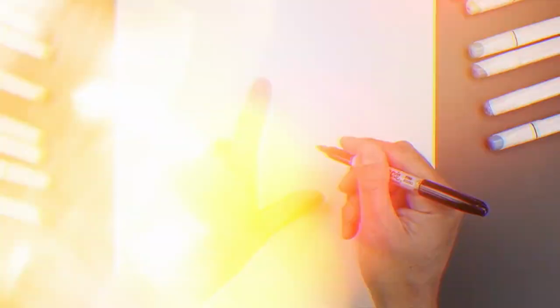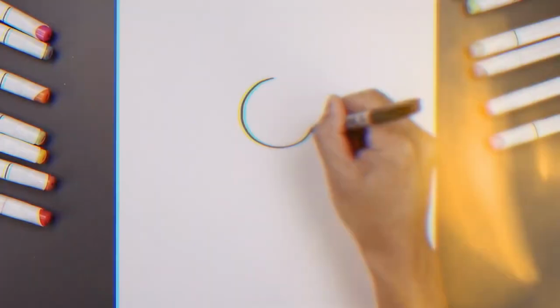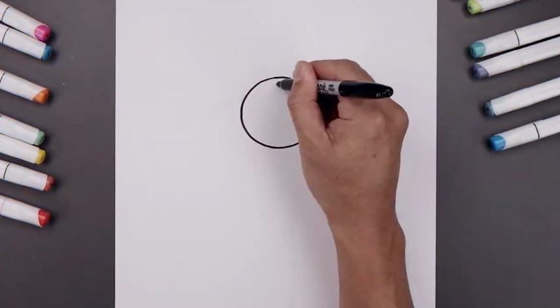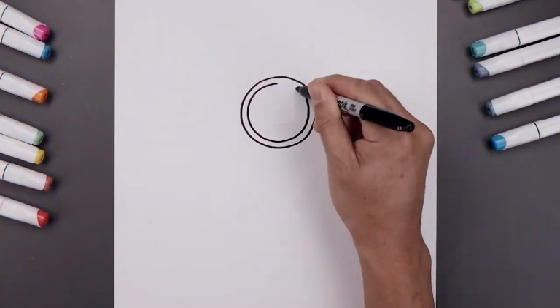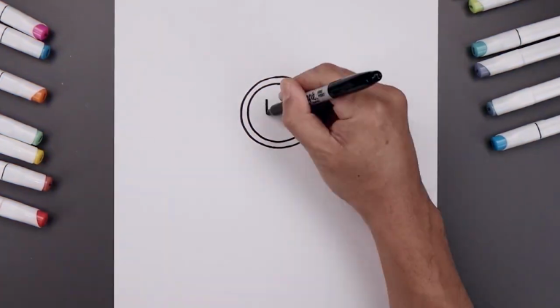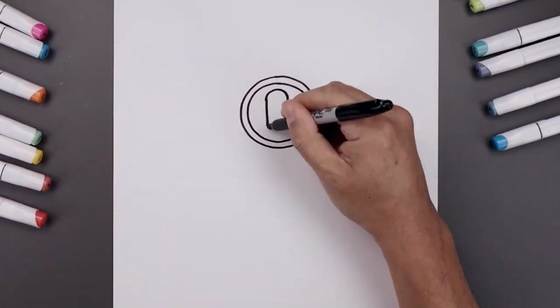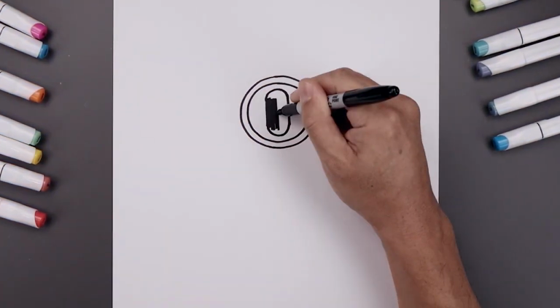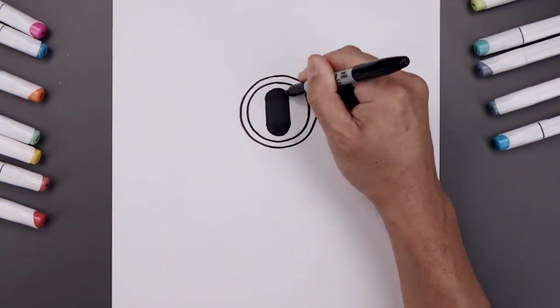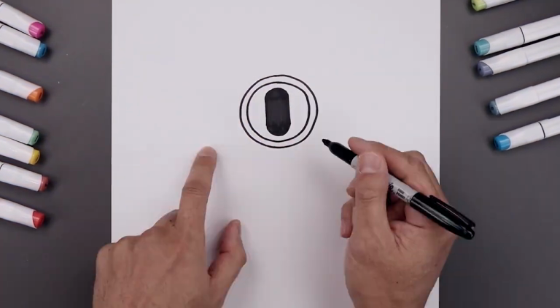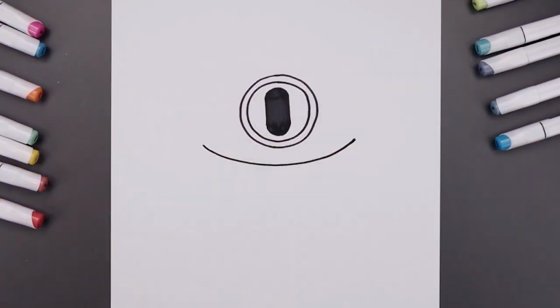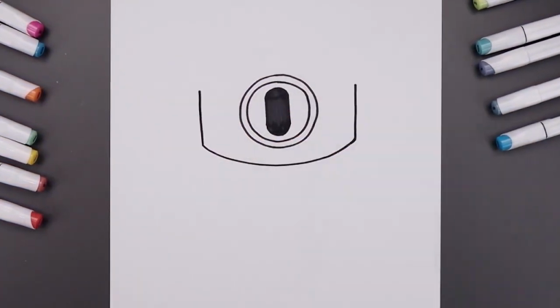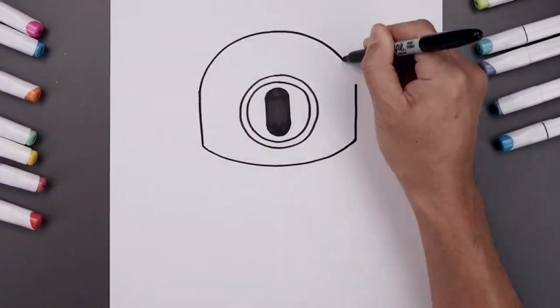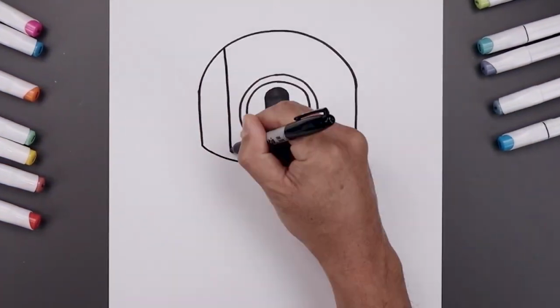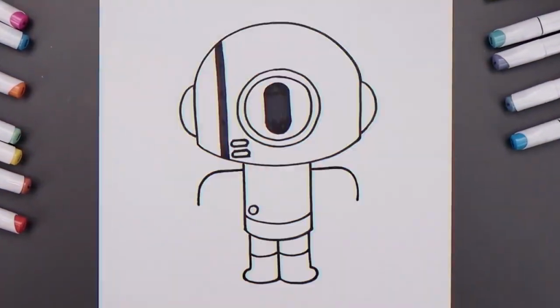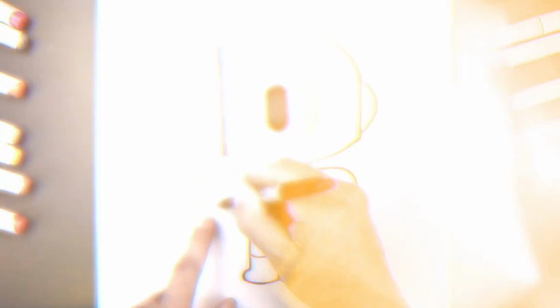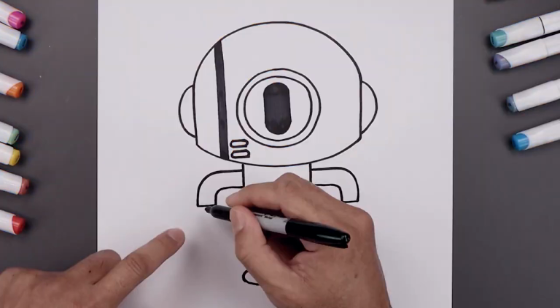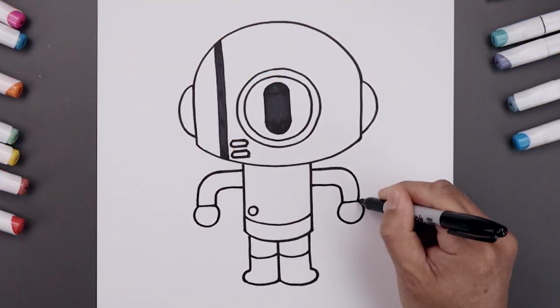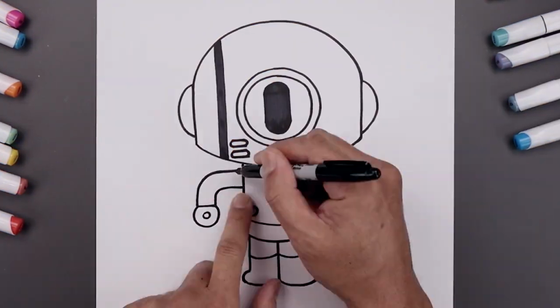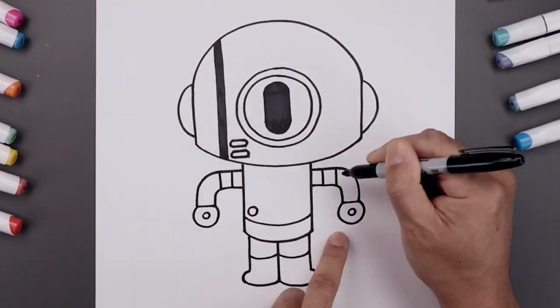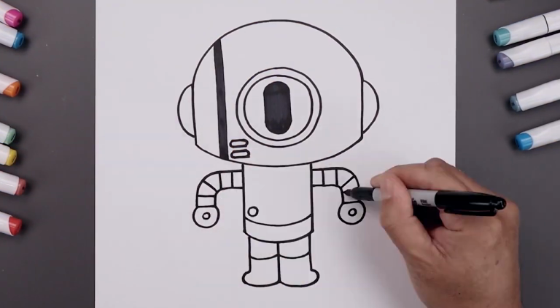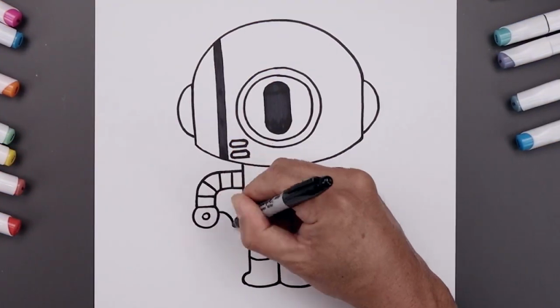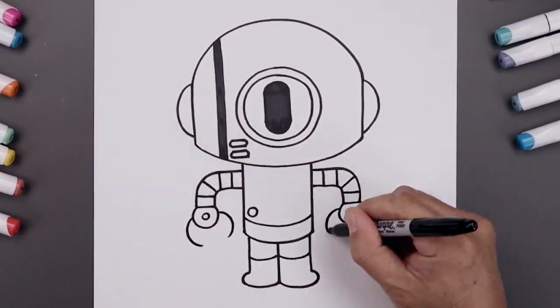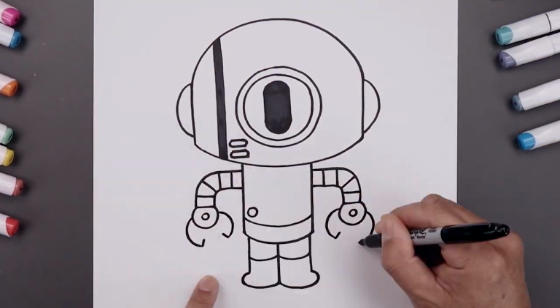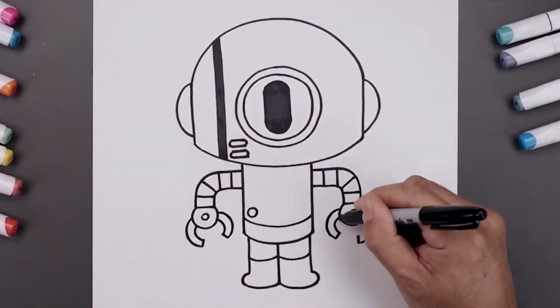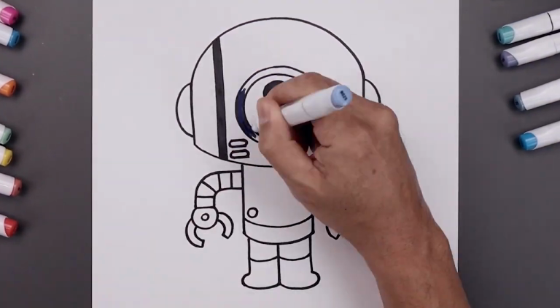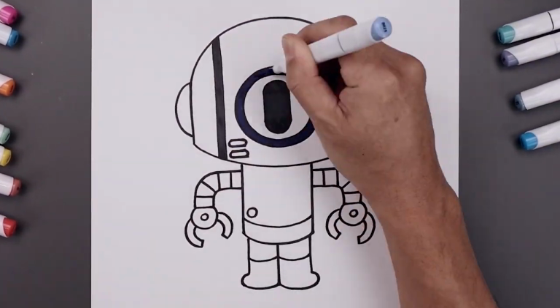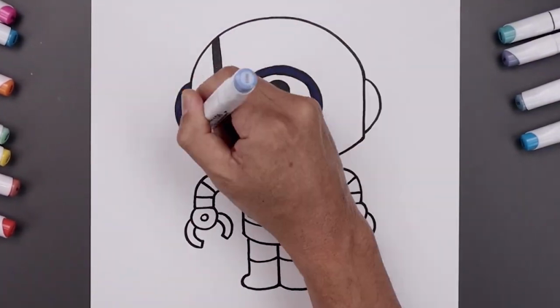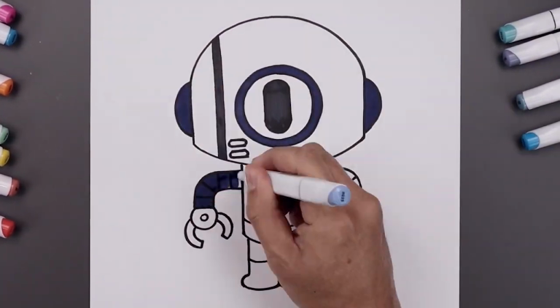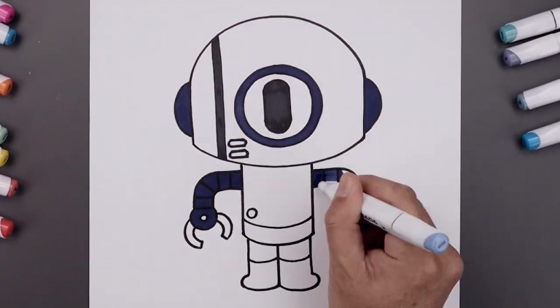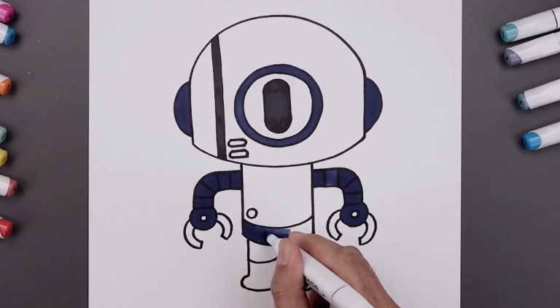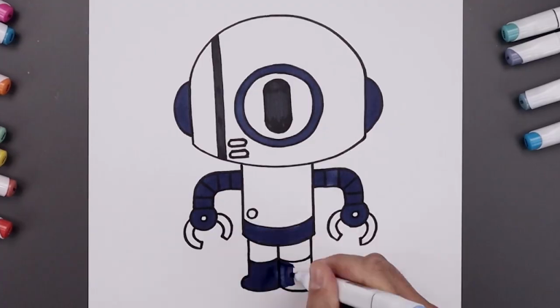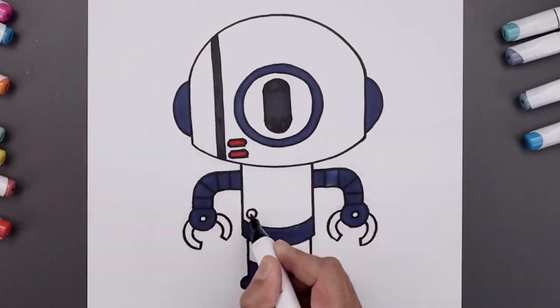What's up everyone and welcome to the club. In today's video, I'll show you how to draw and color Bobbert from The Amazing World of Gumball.